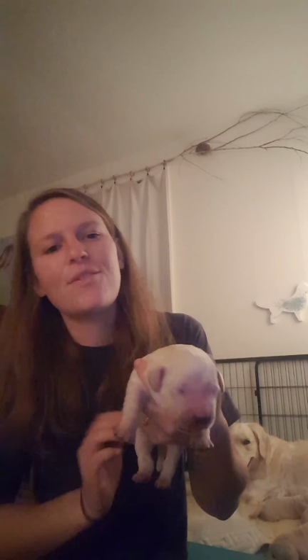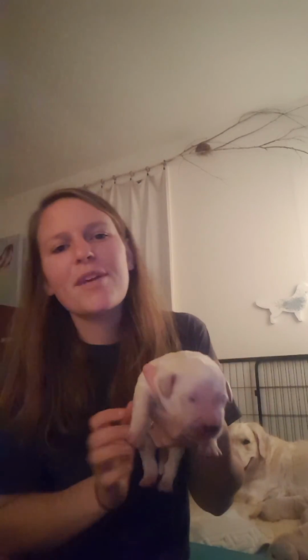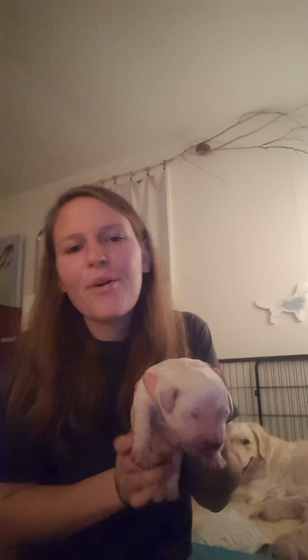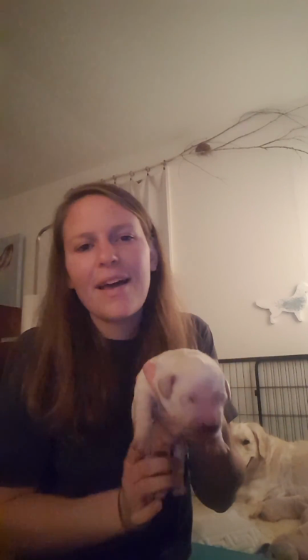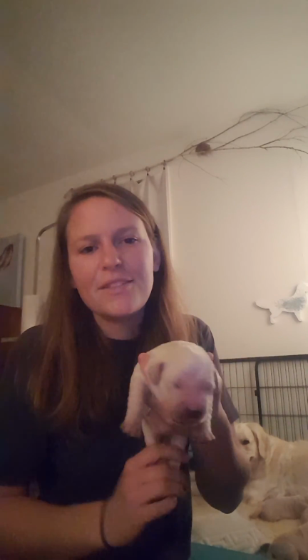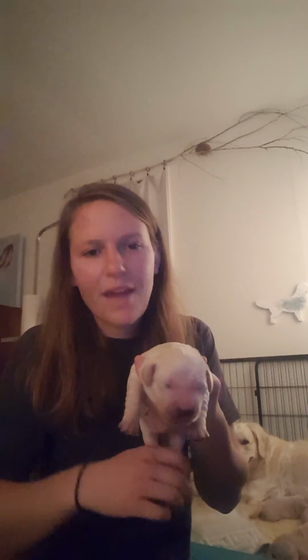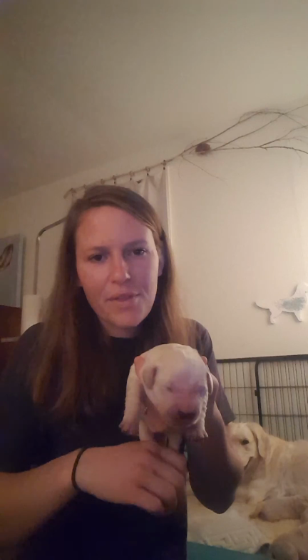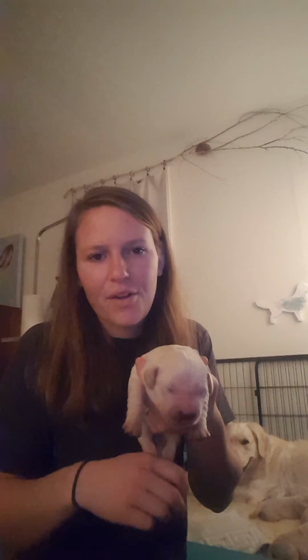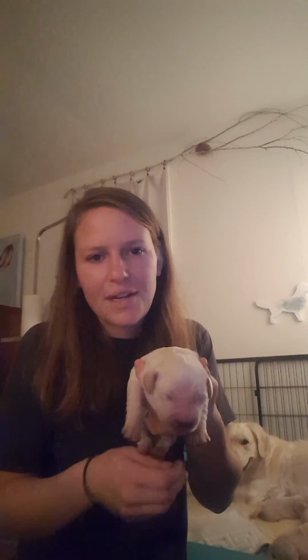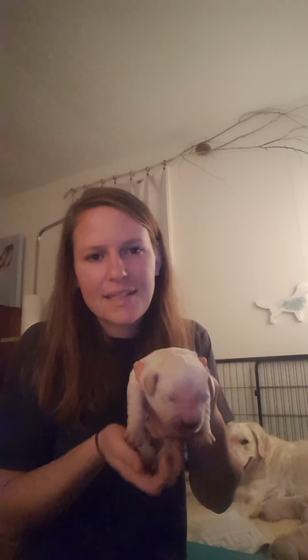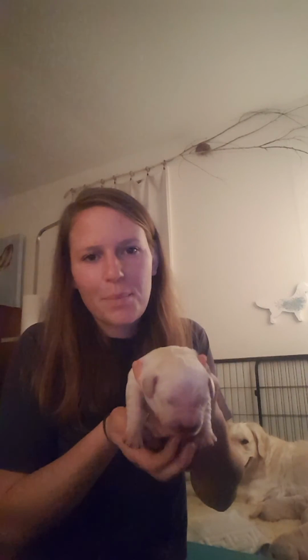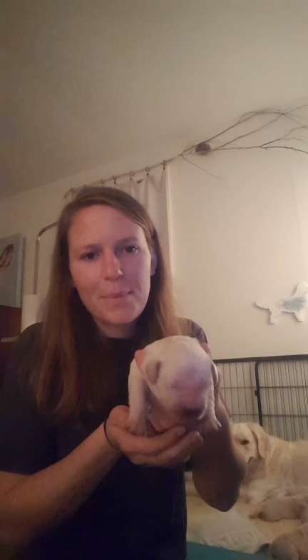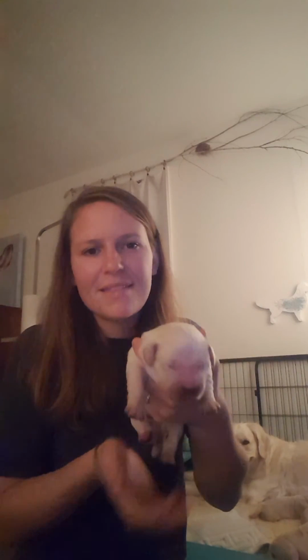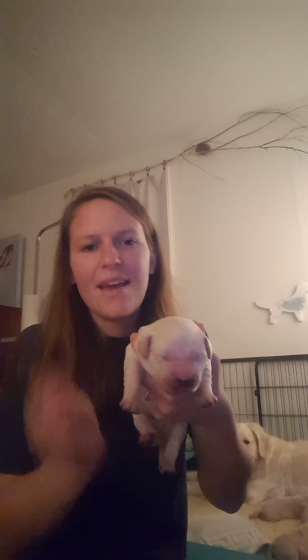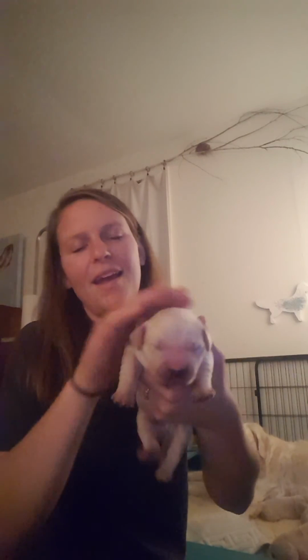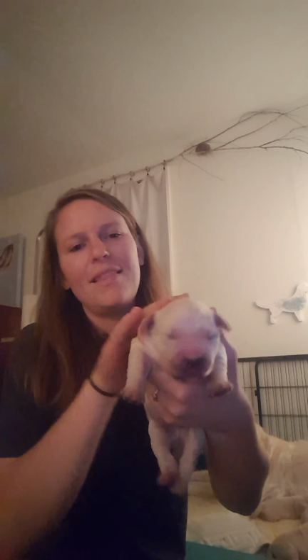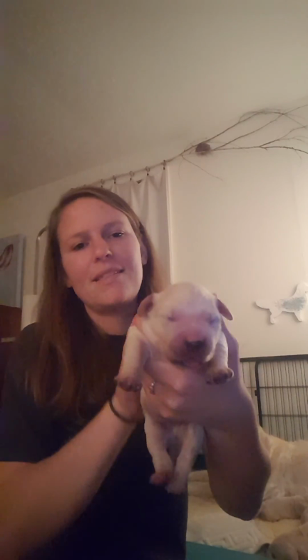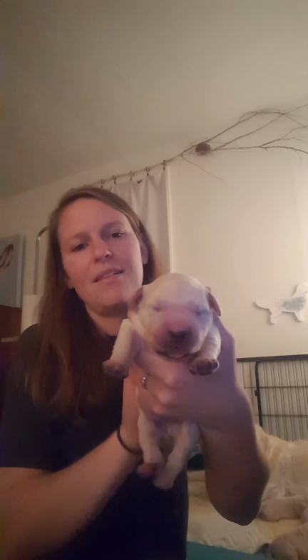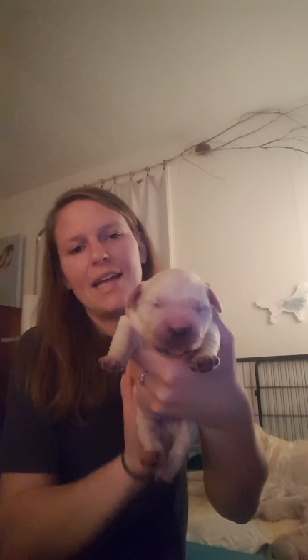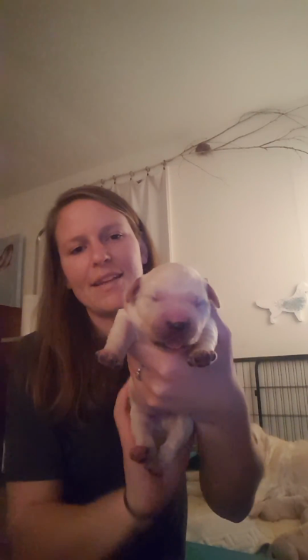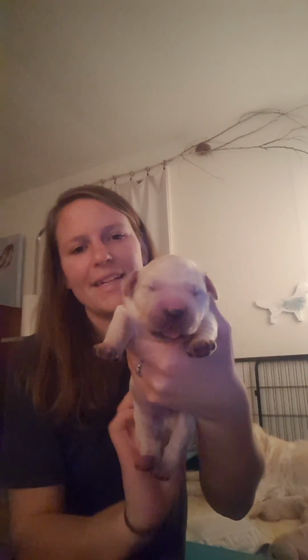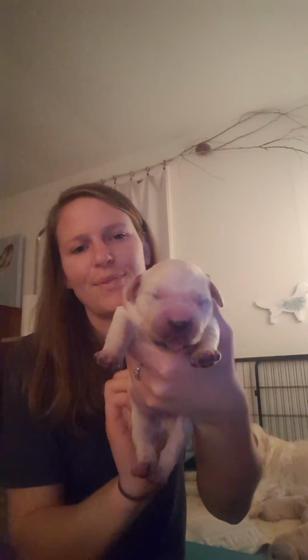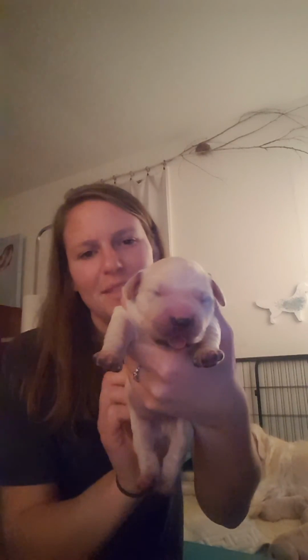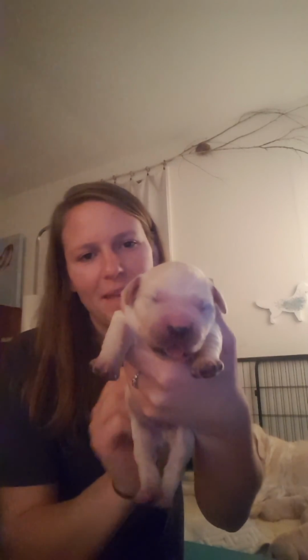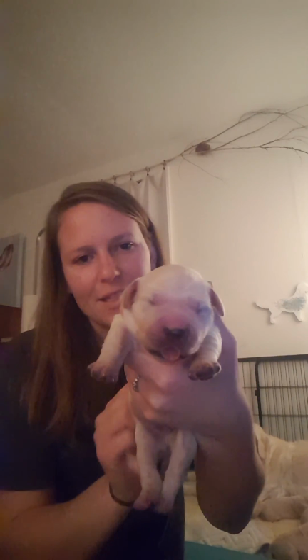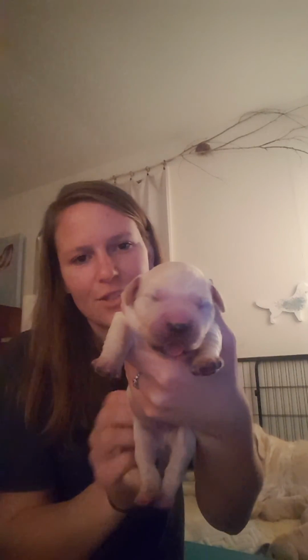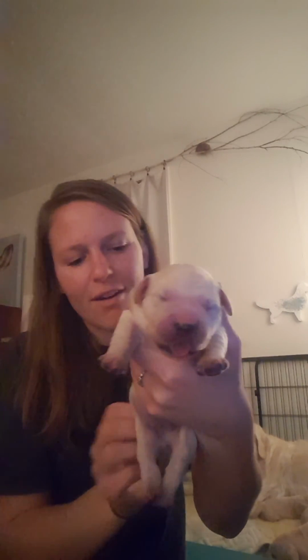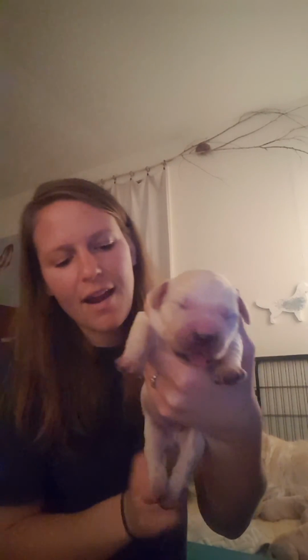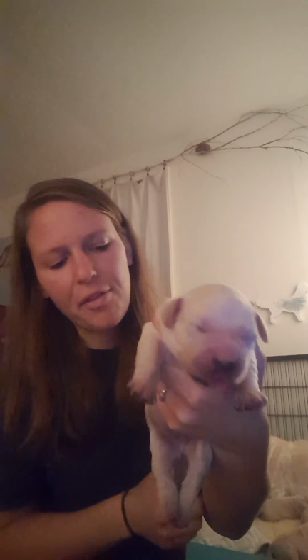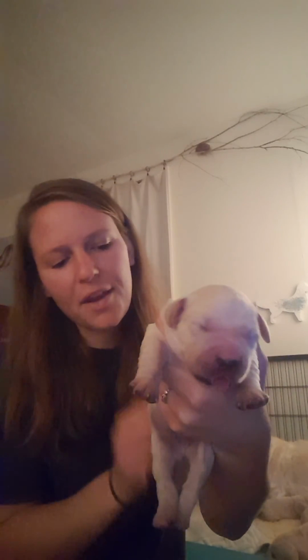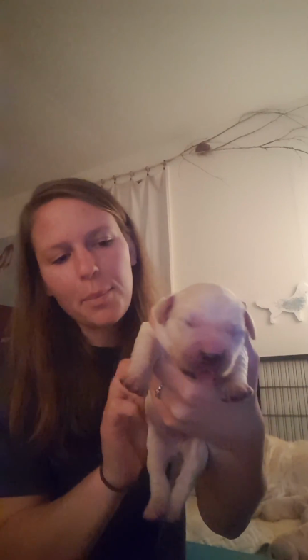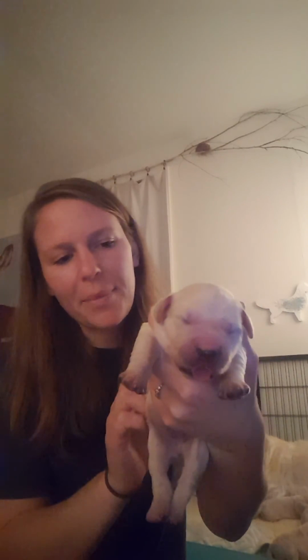So I'm gonna go ahead and do that with all the rest of the puppies, and this little guy's on his way to being a stronger, healthier puppy.